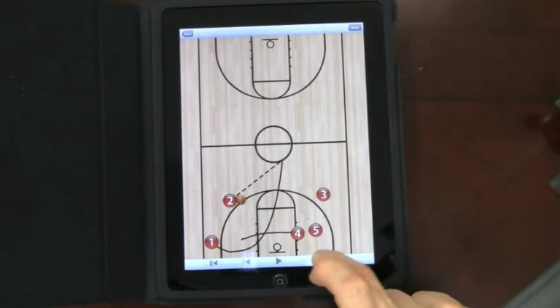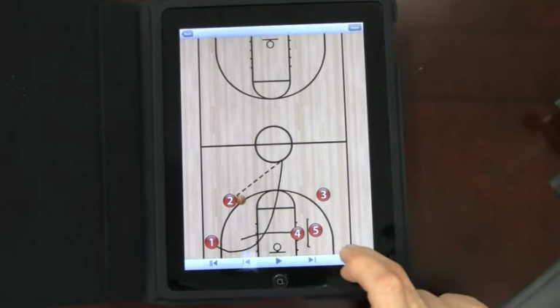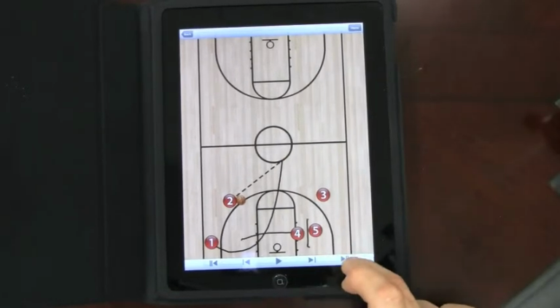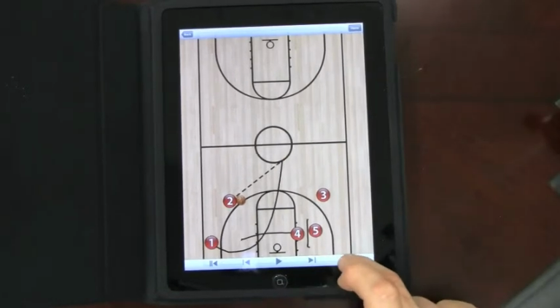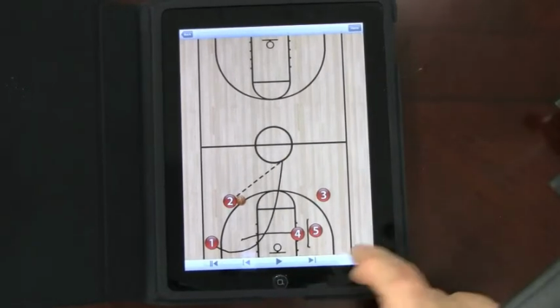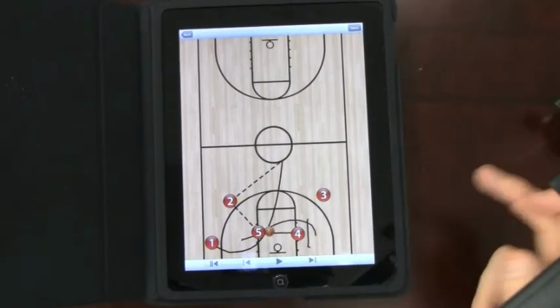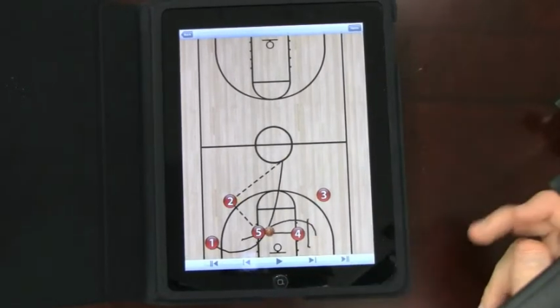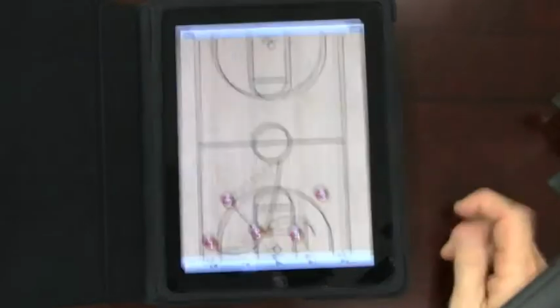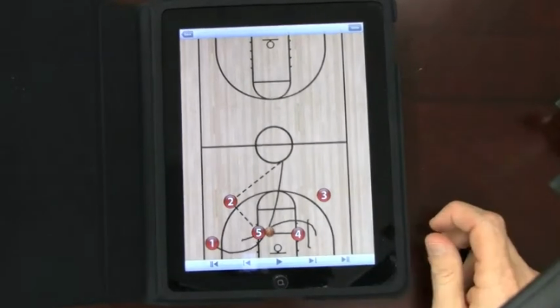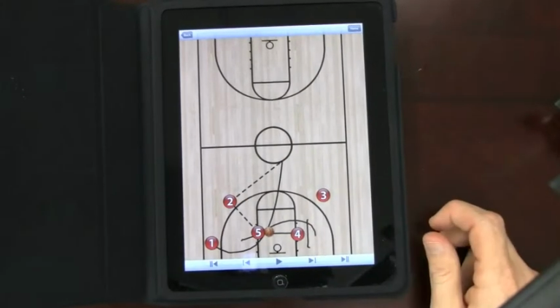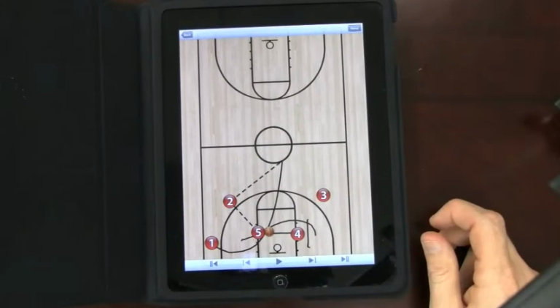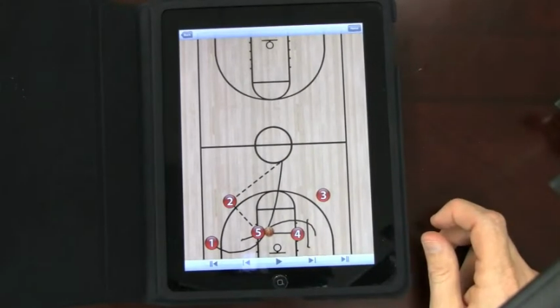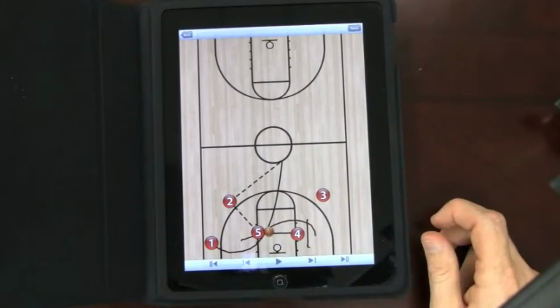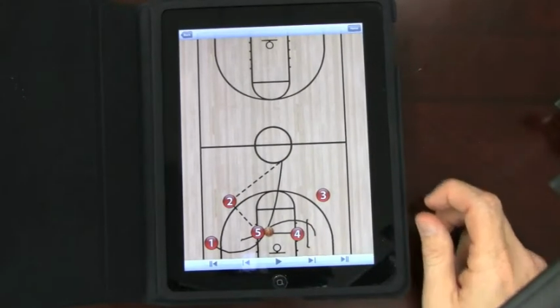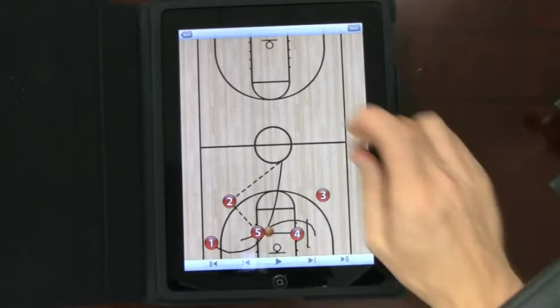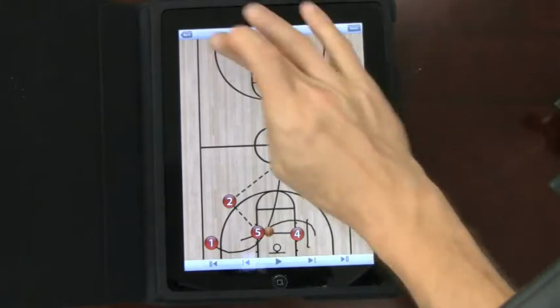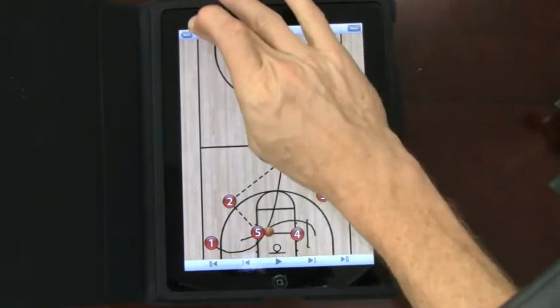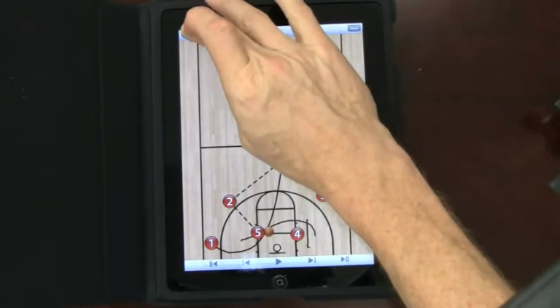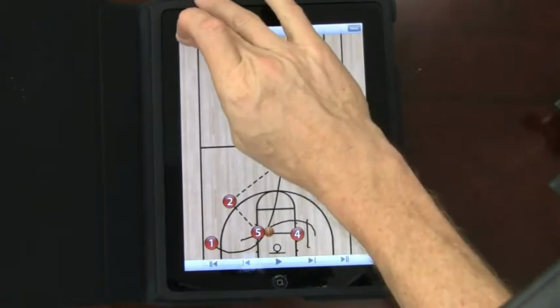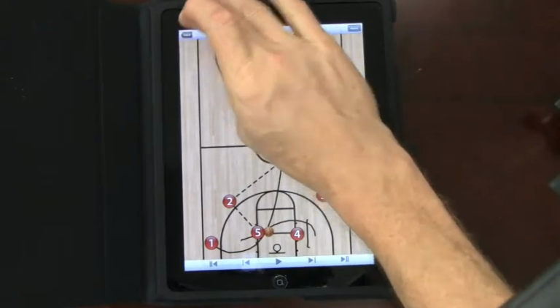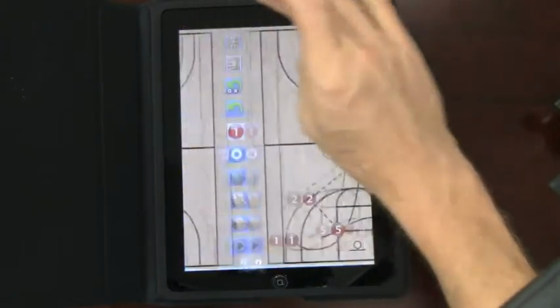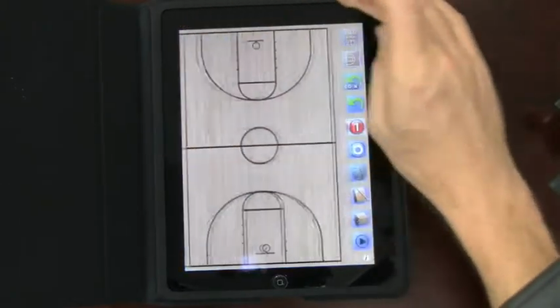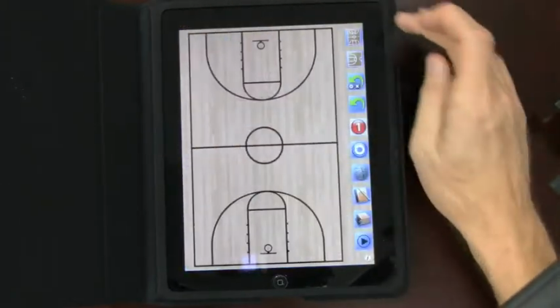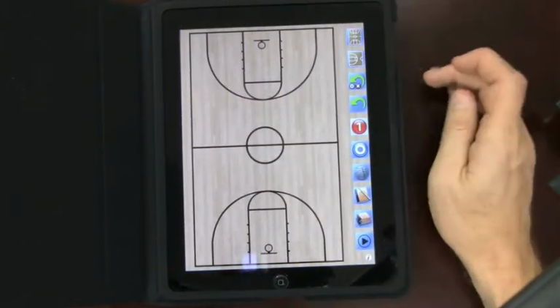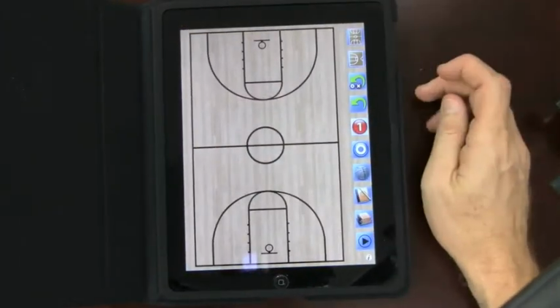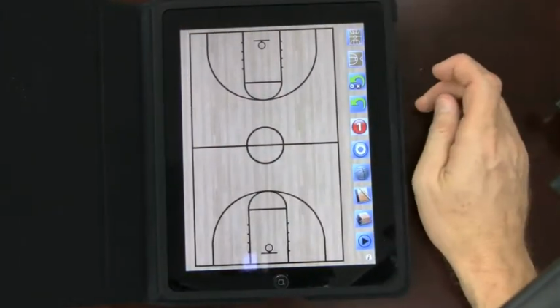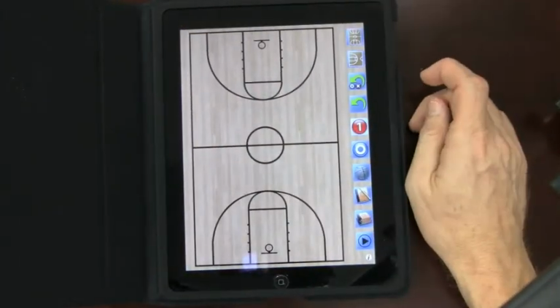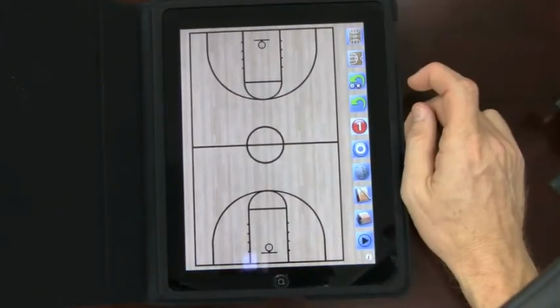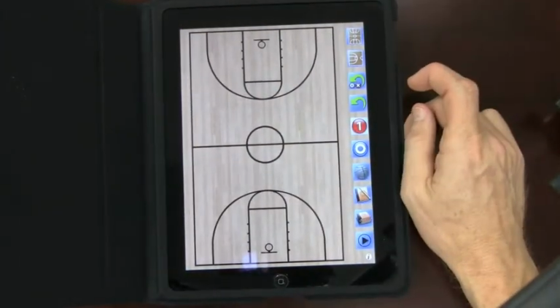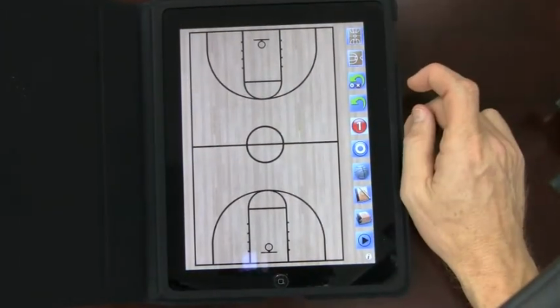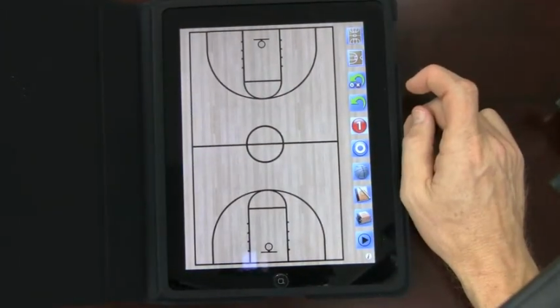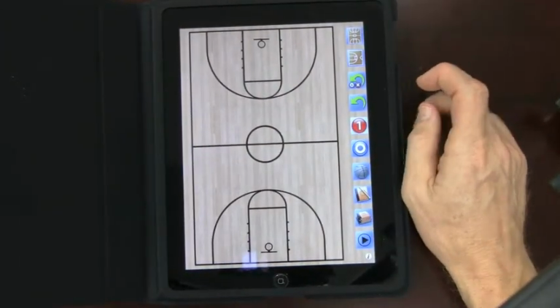Or go all the way to the end, however you want to do this. Hit the back button and we come right back to our screen.